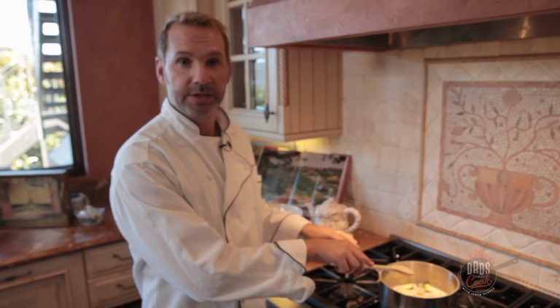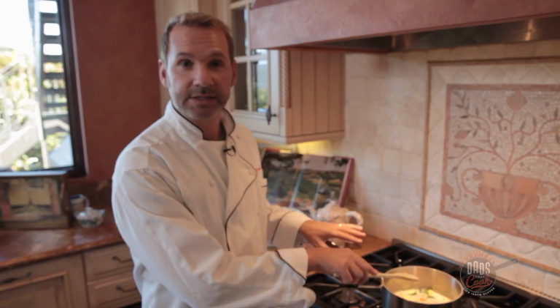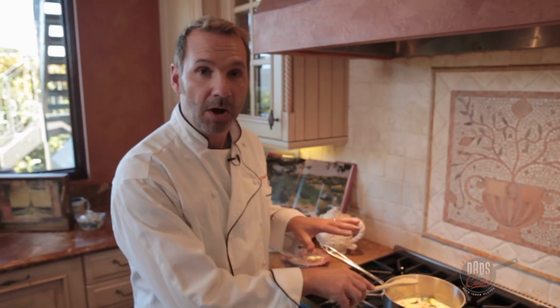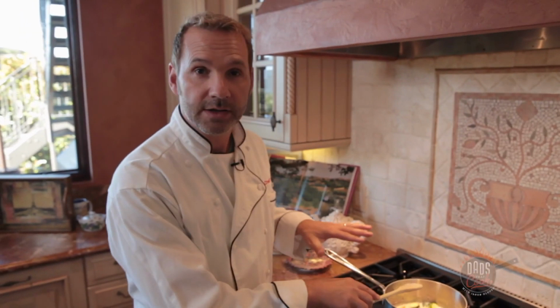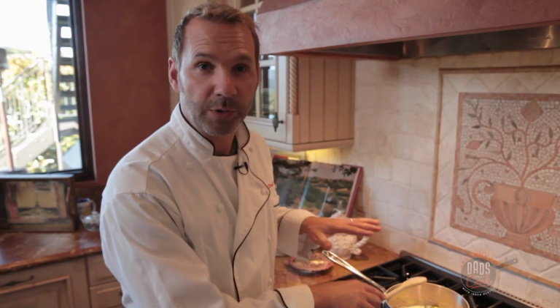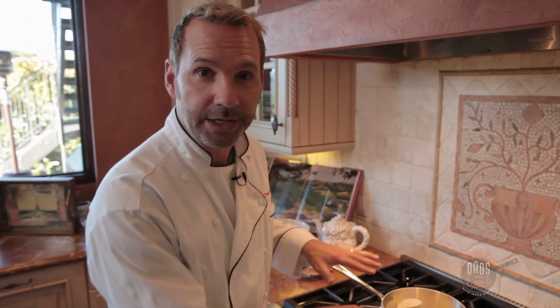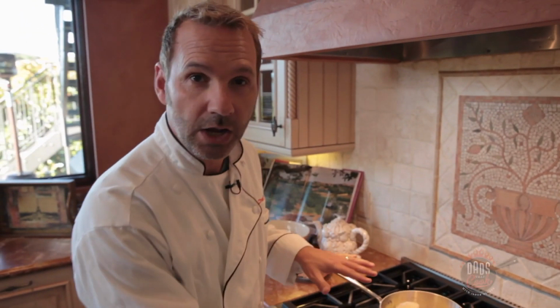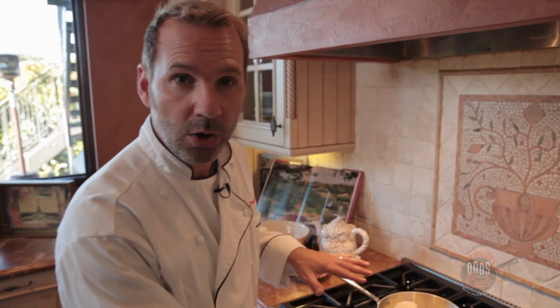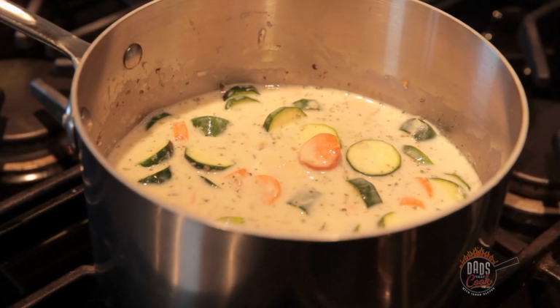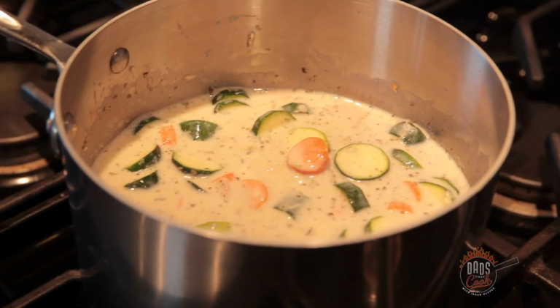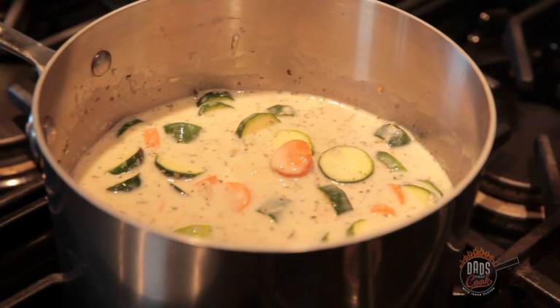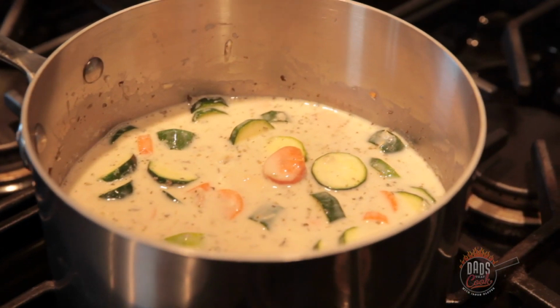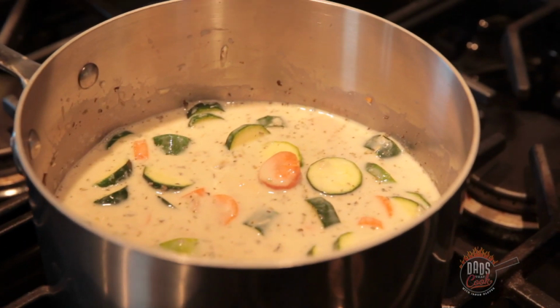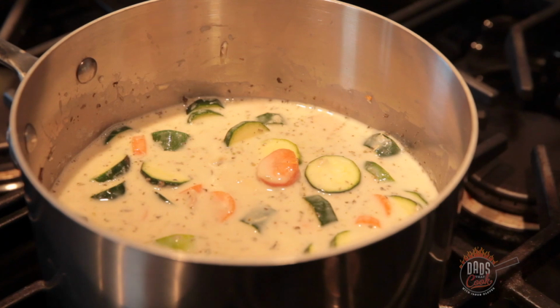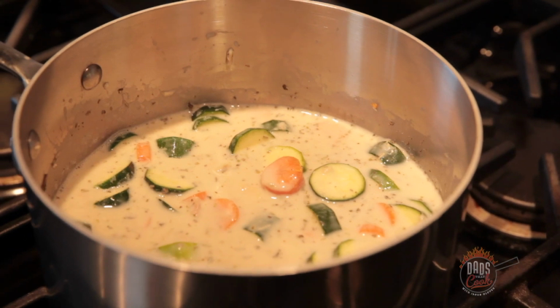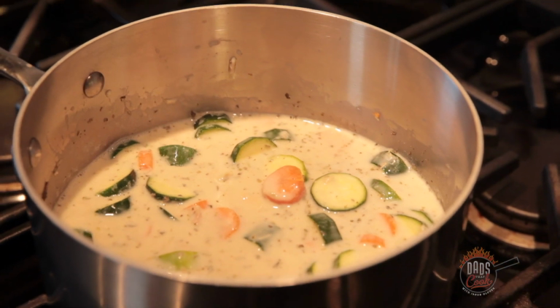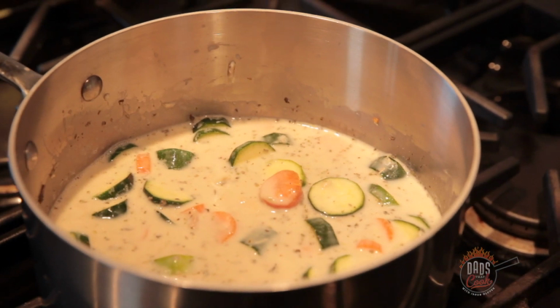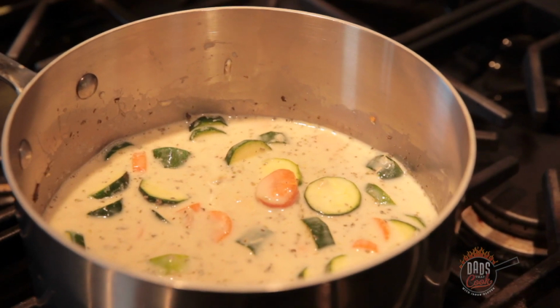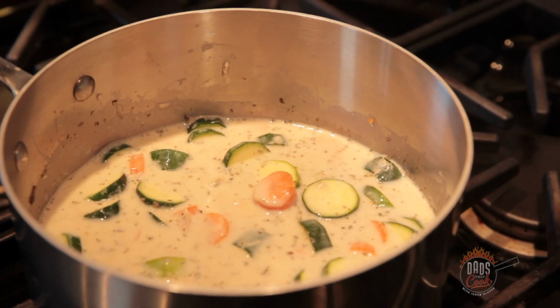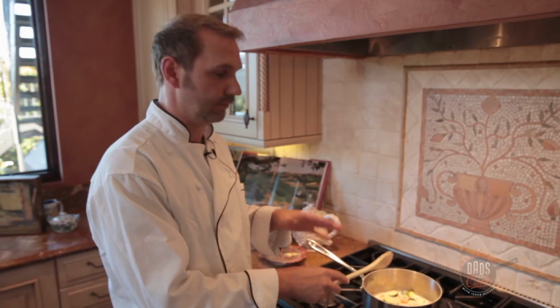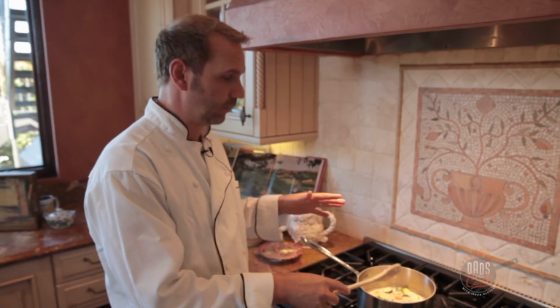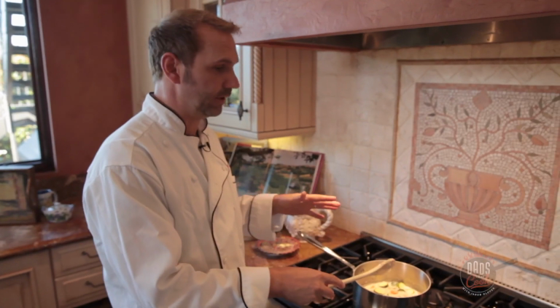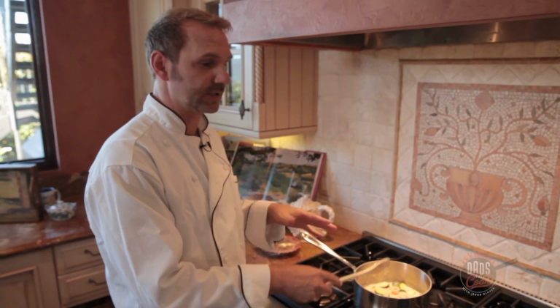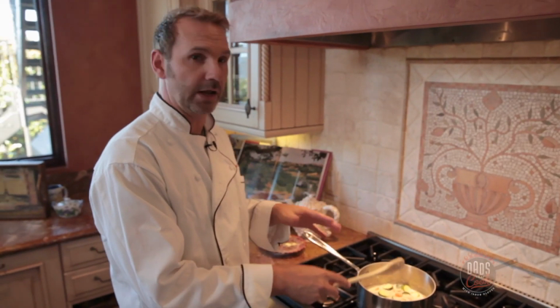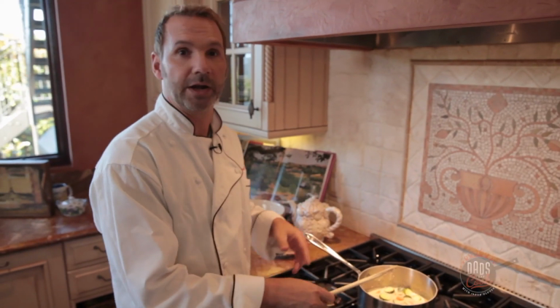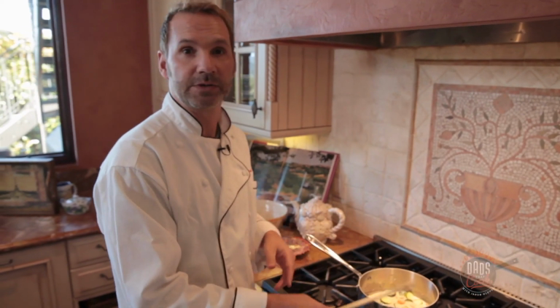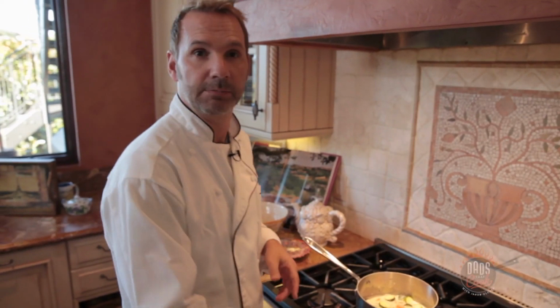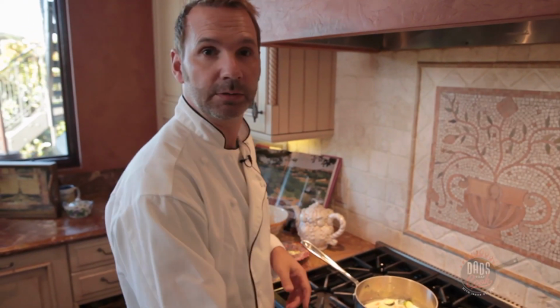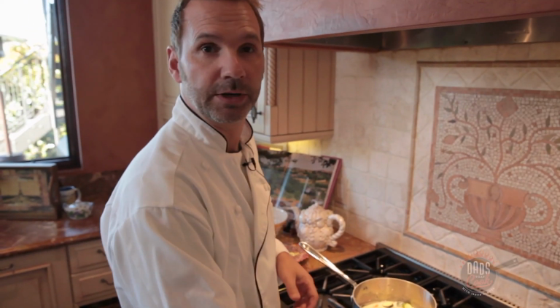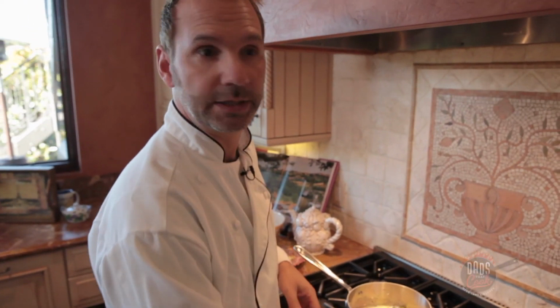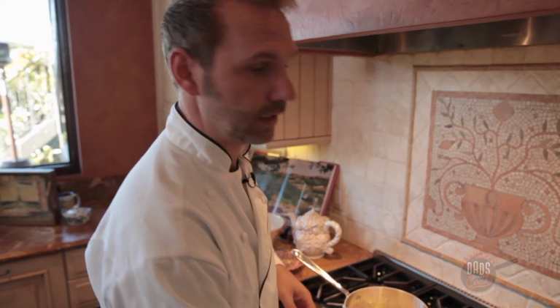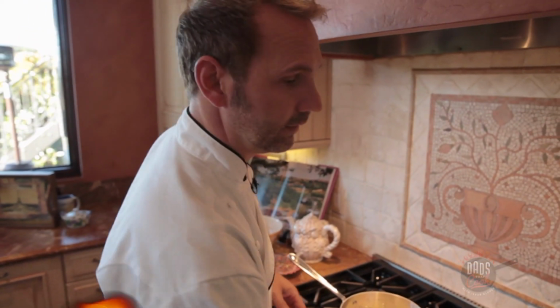Everything's in the pot and it's ready to go. We're gonna boil this stuff up for about five minutes, then we'll be all set and ready to assemble and put it in the oven.